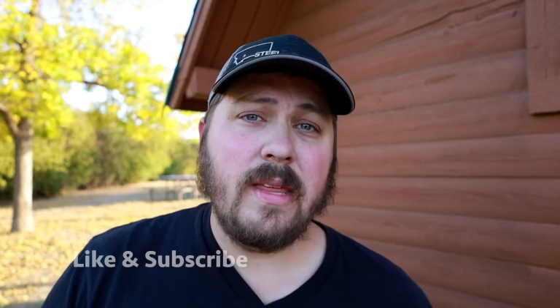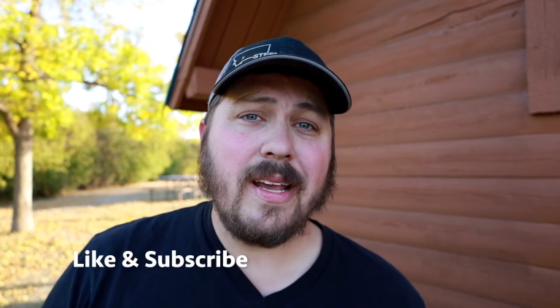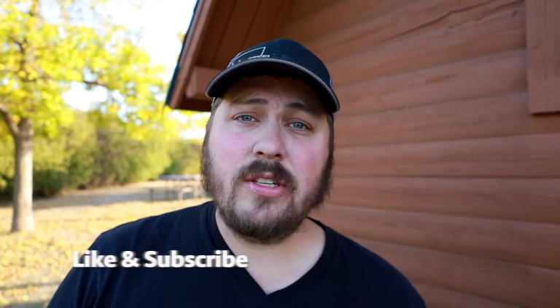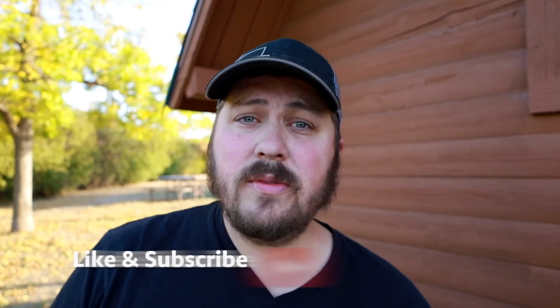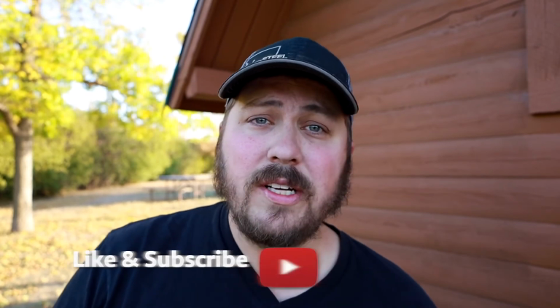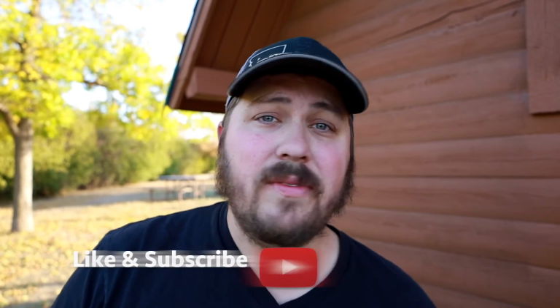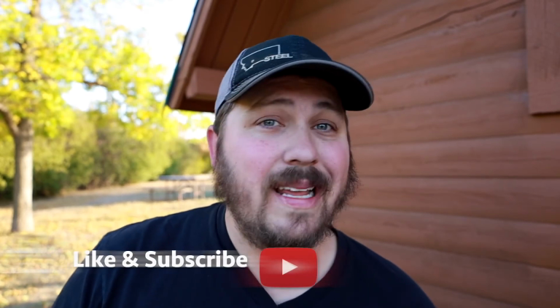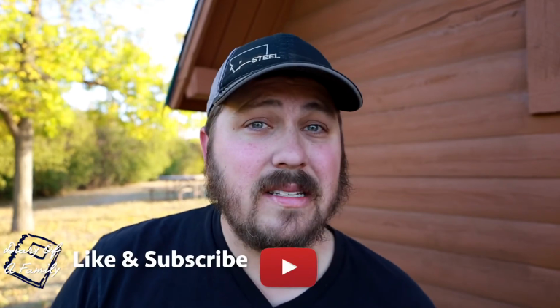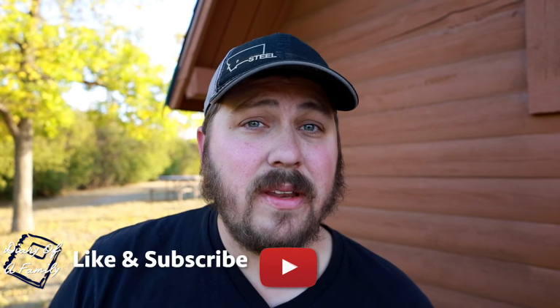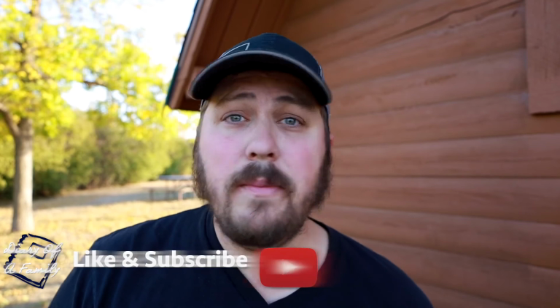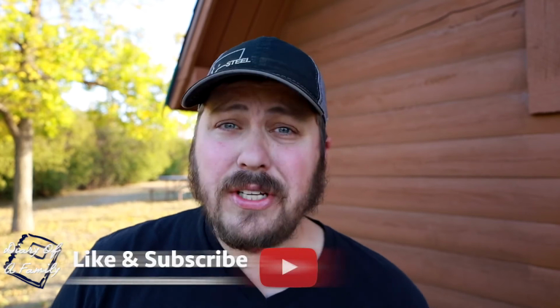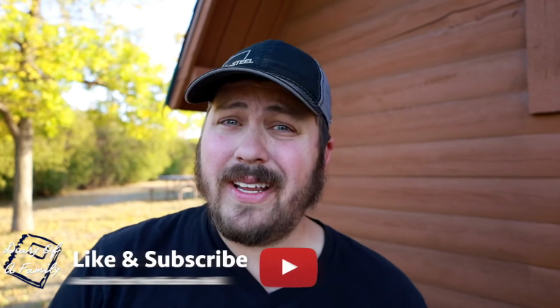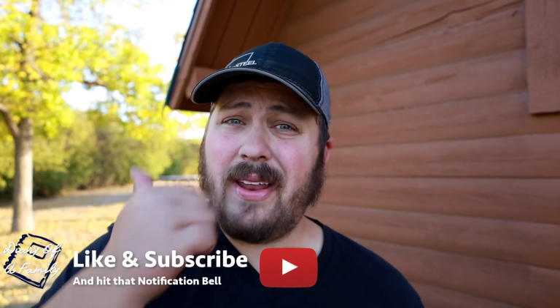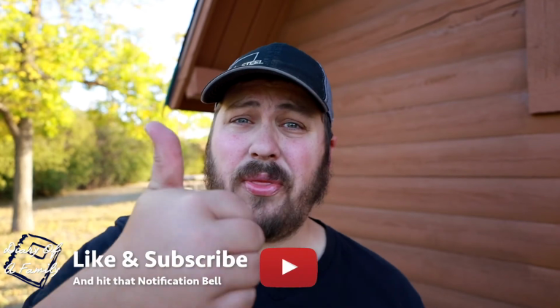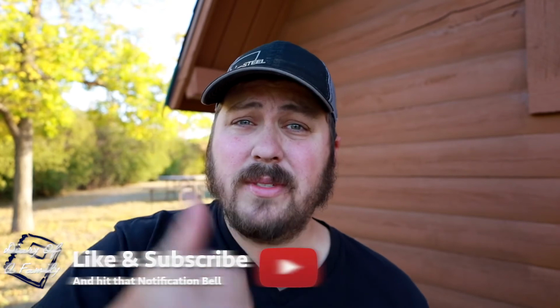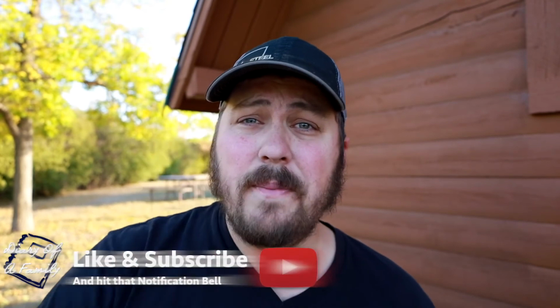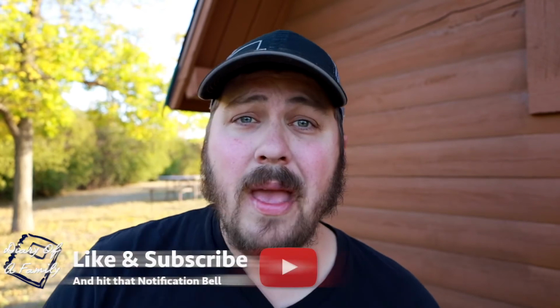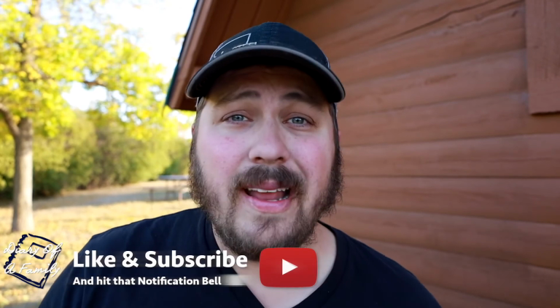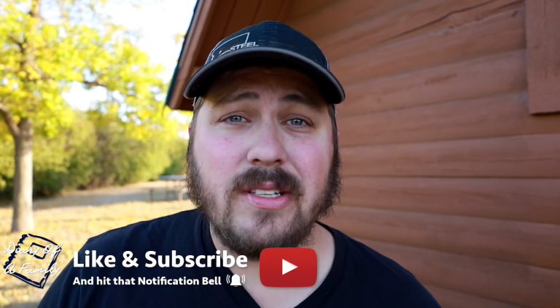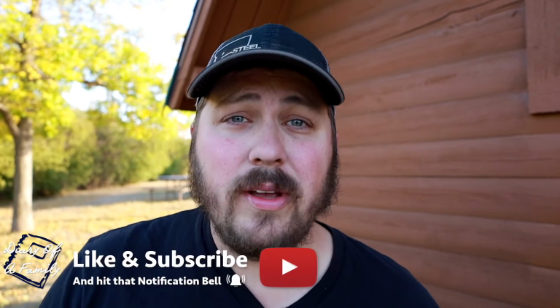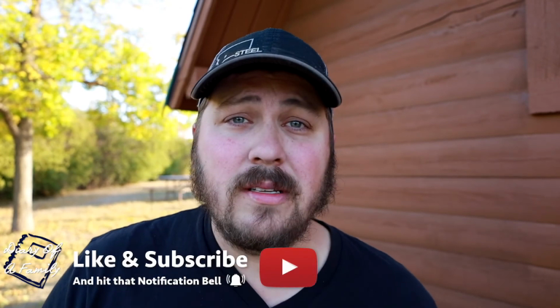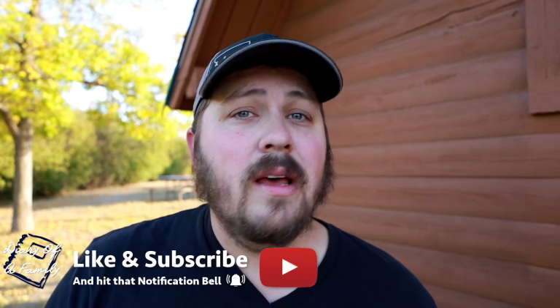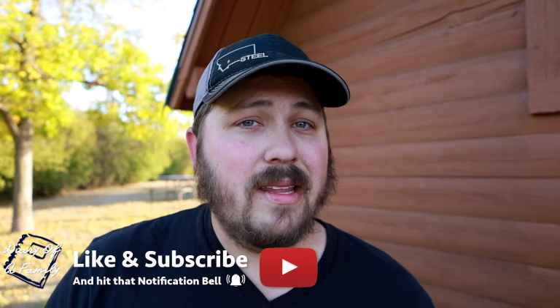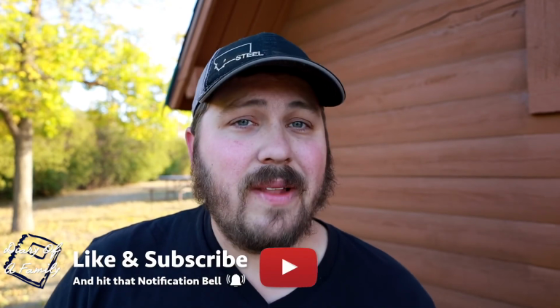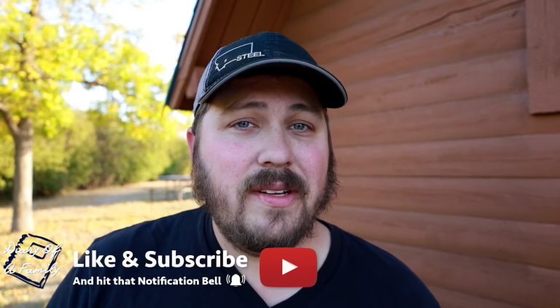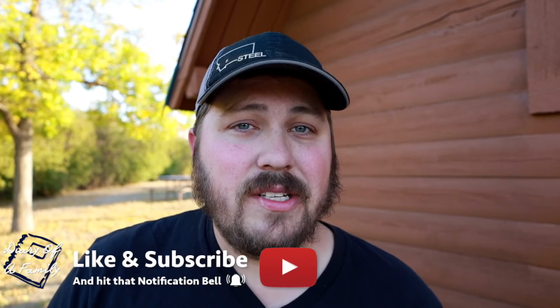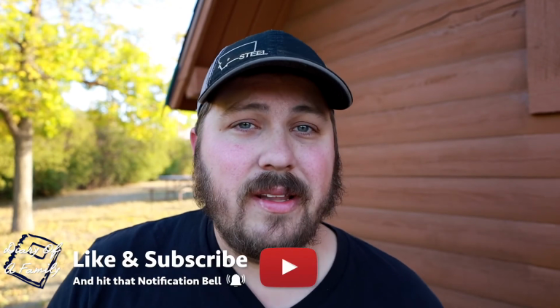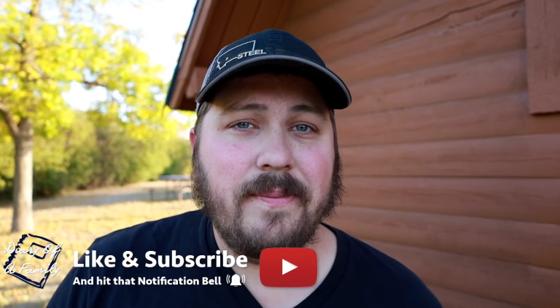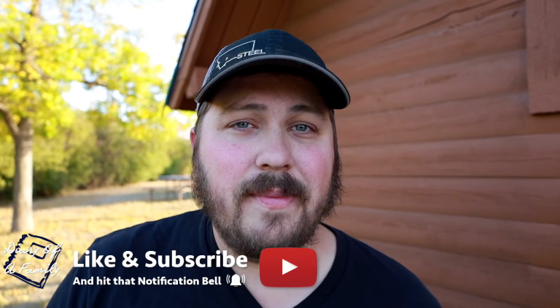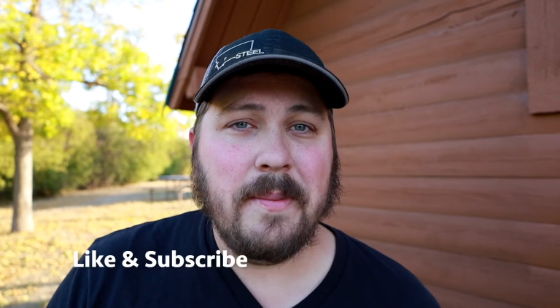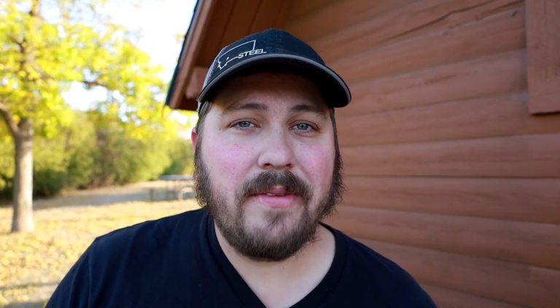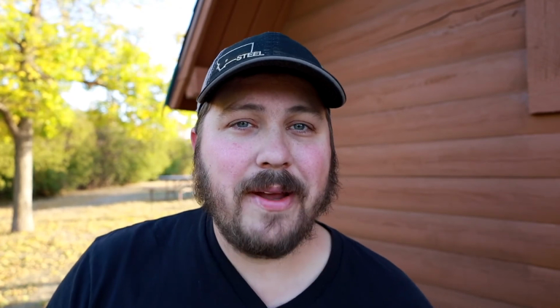Thank you guys so much for watching. If you like this video, make sure to give it a thumbs up. And as always, live life intentionally. Bye everybody!